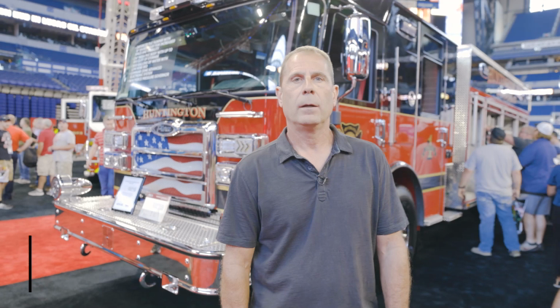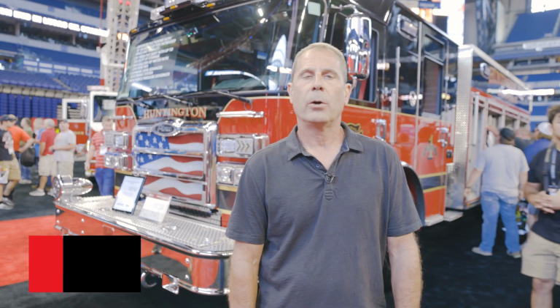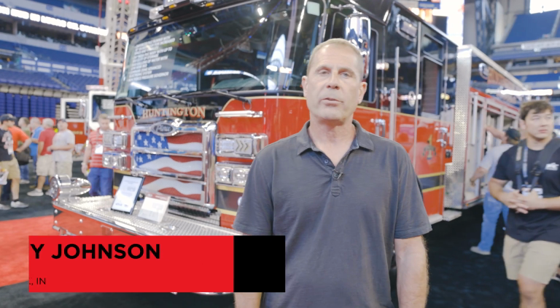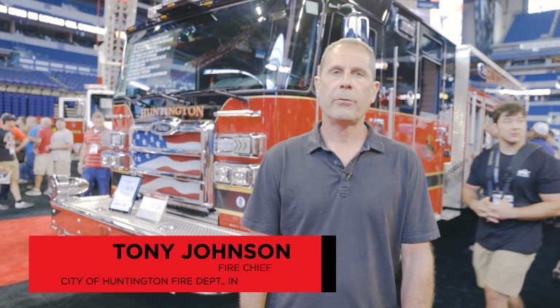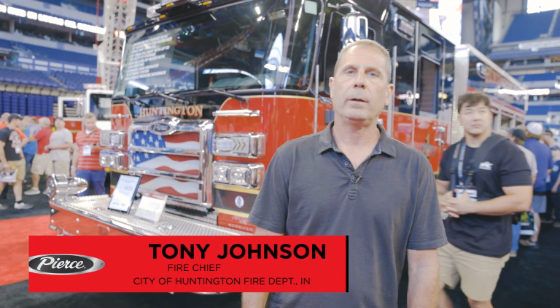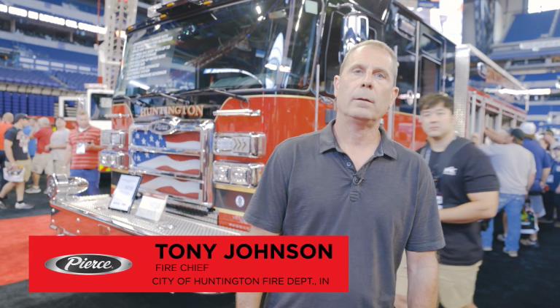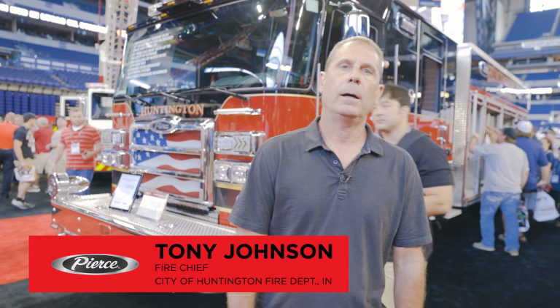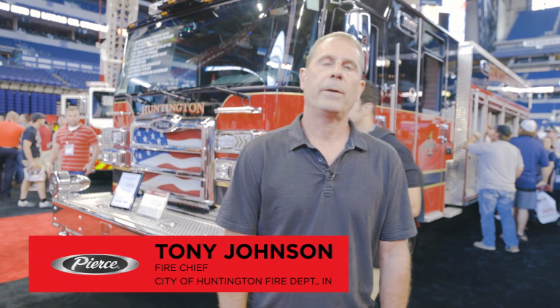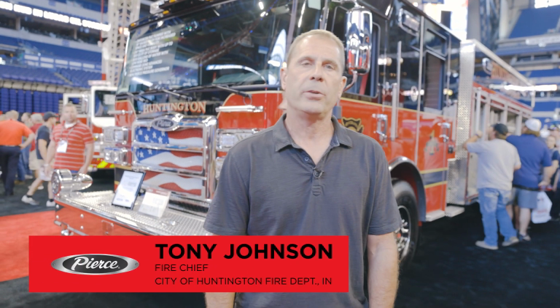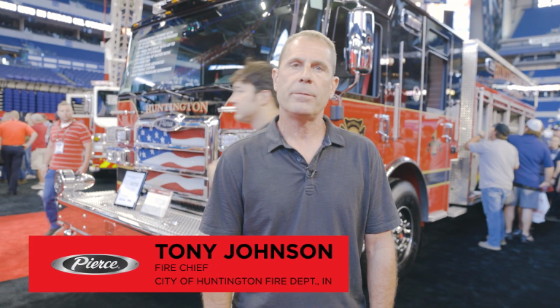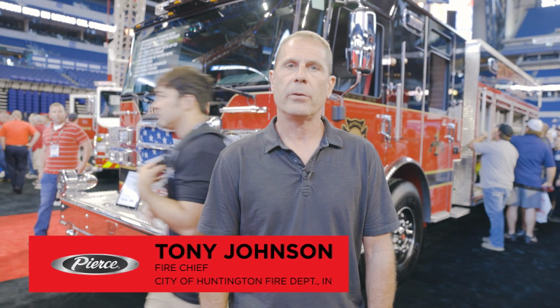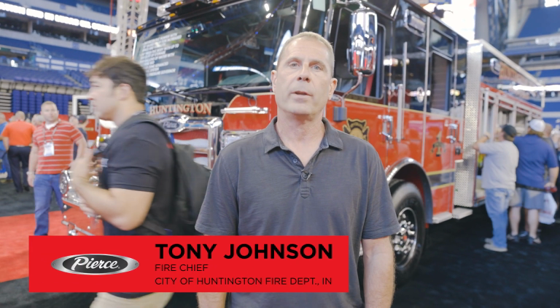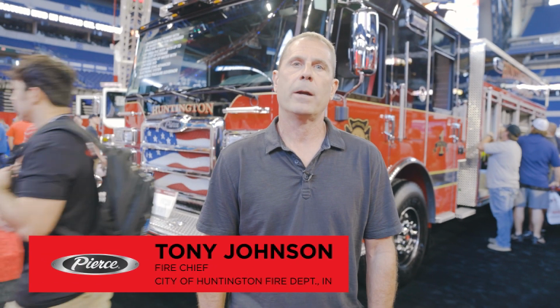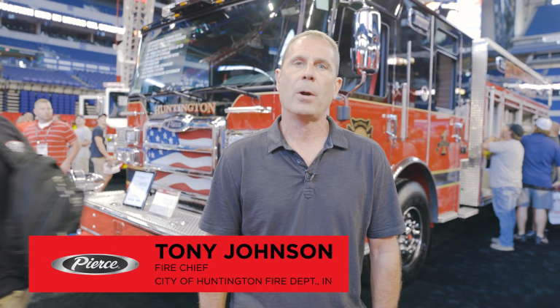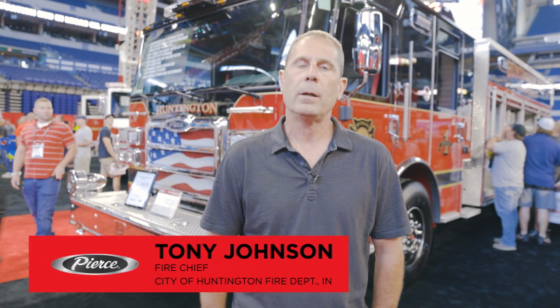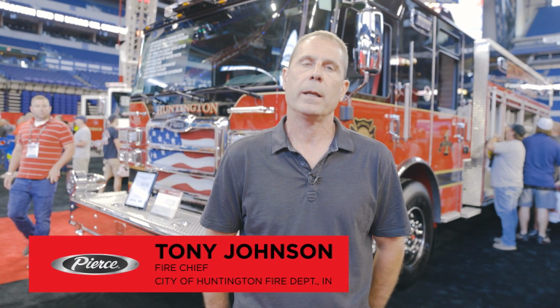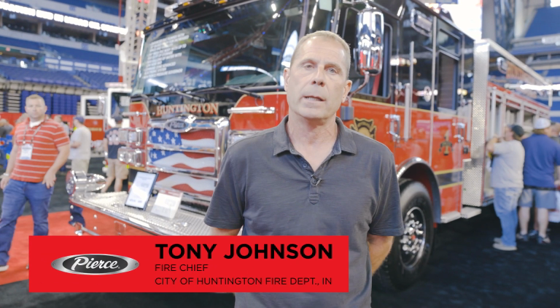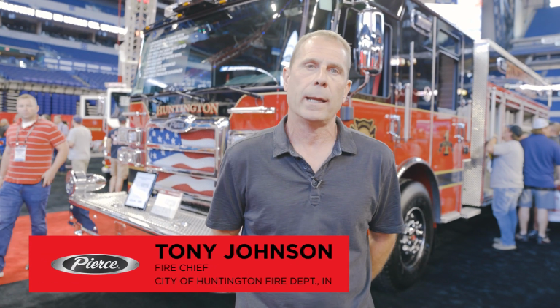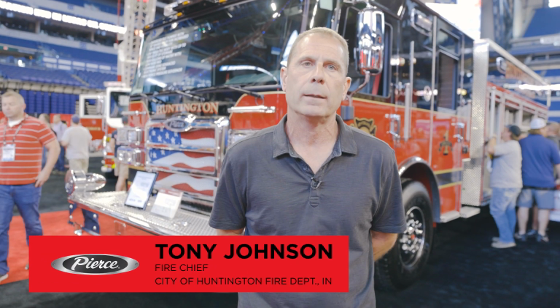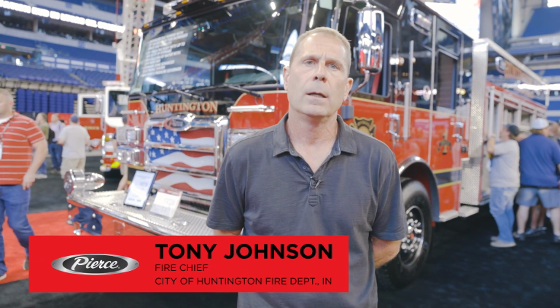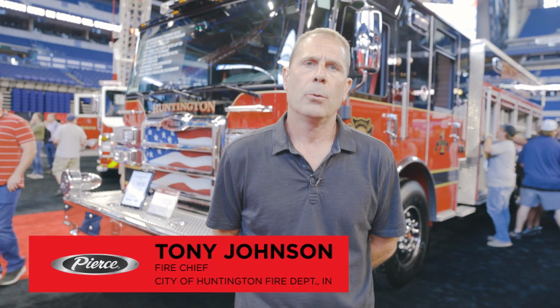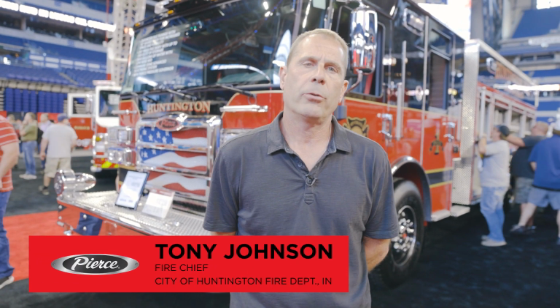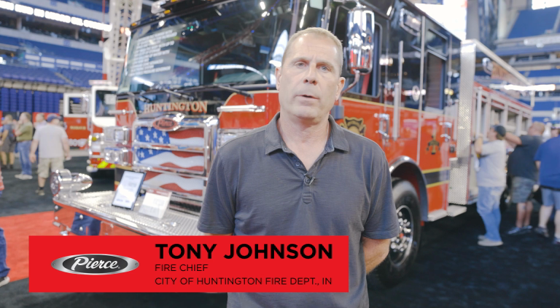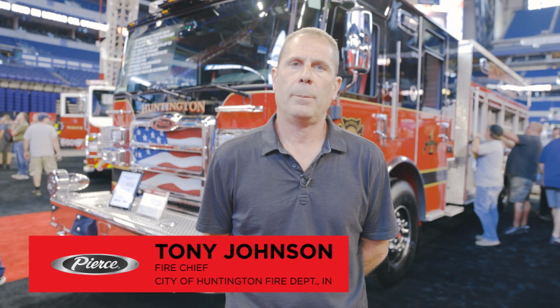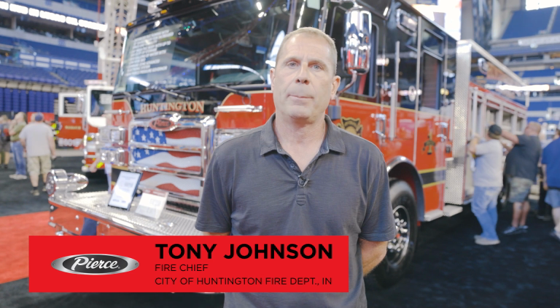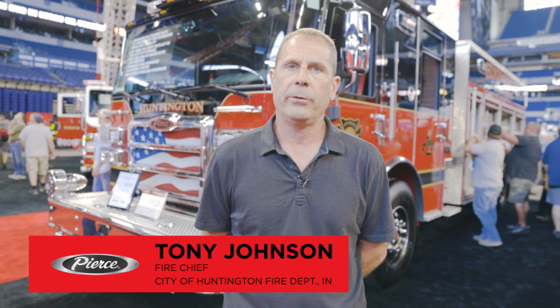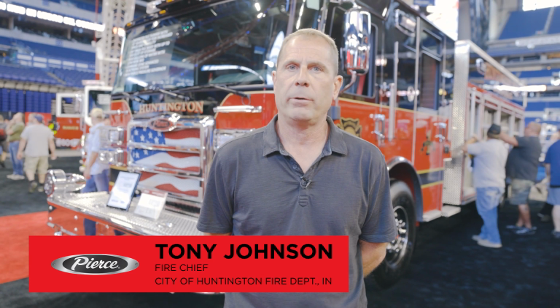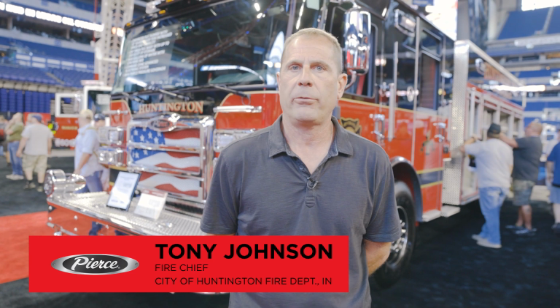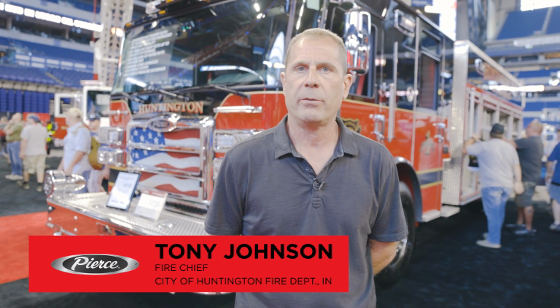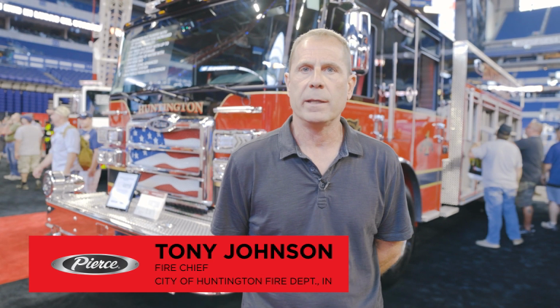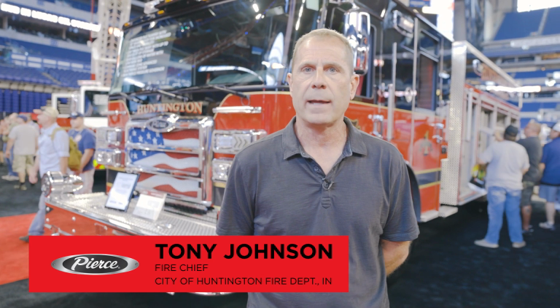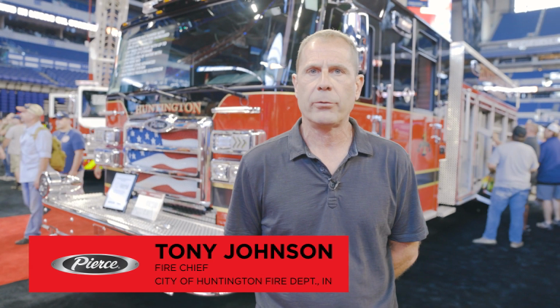Tony Johnson, Fire Chief, Huntington City Fire Department, Huntington, Indiana. We serve a population around 17,000.